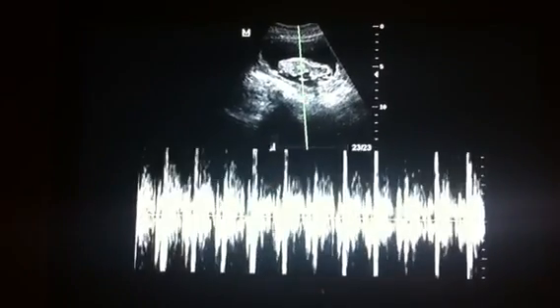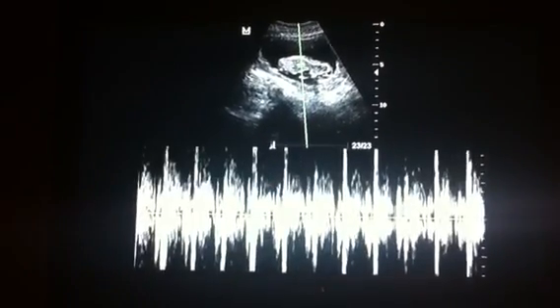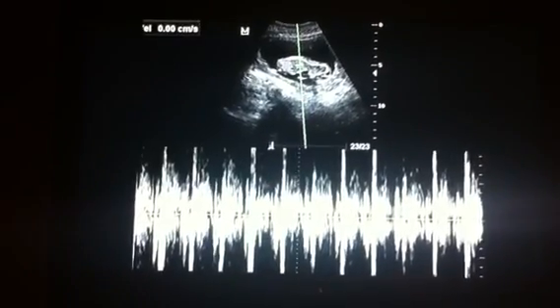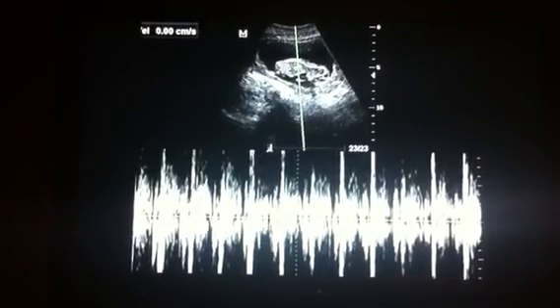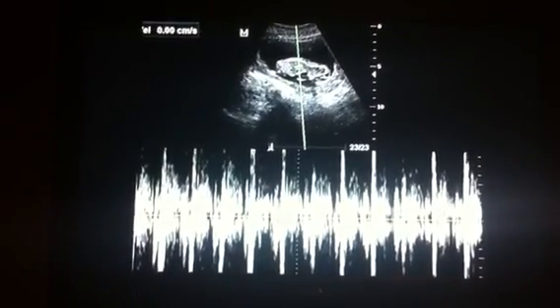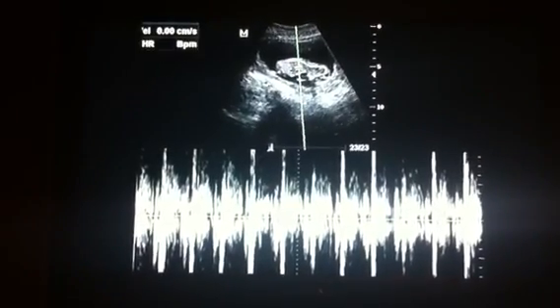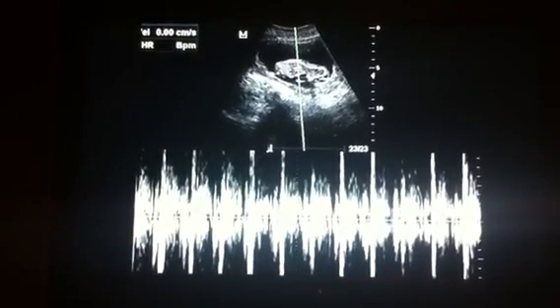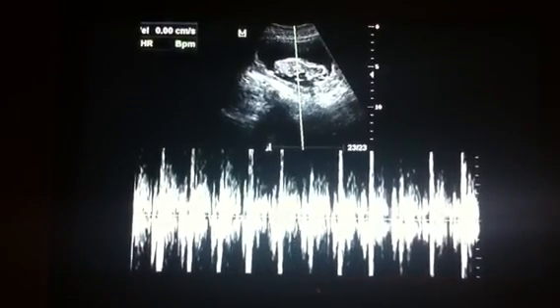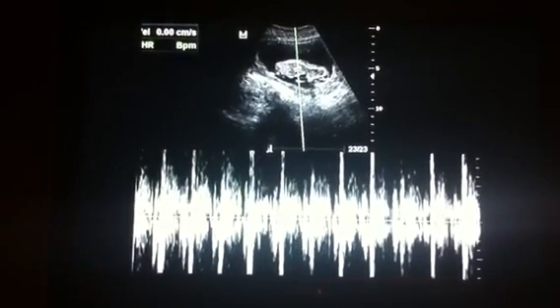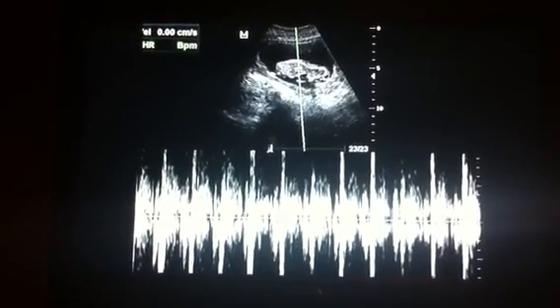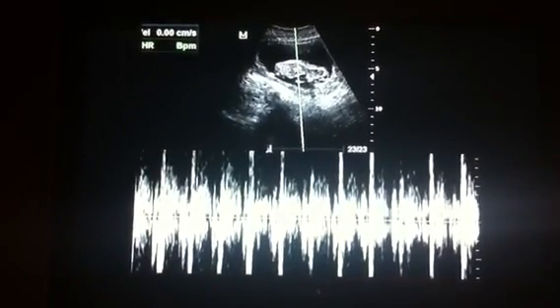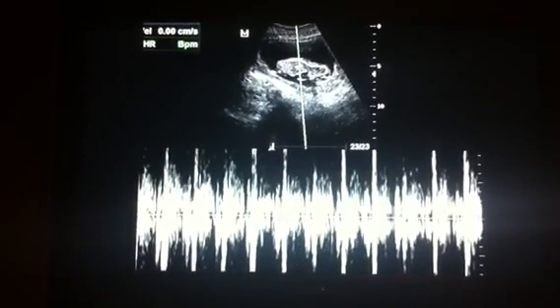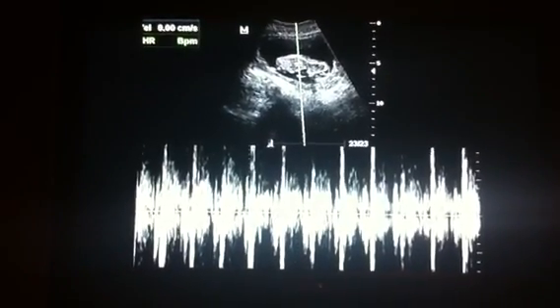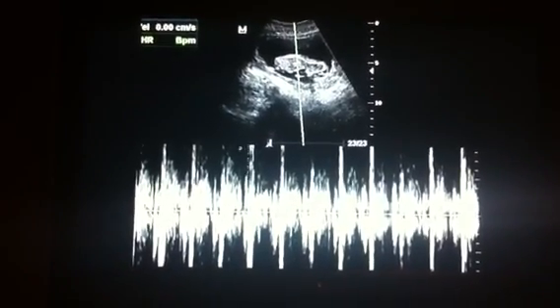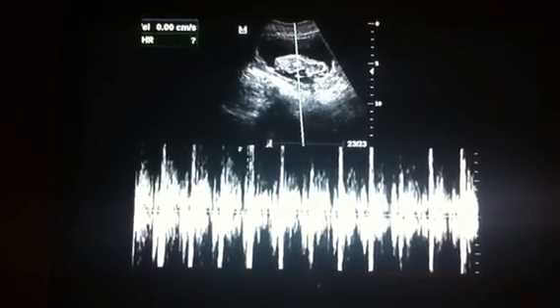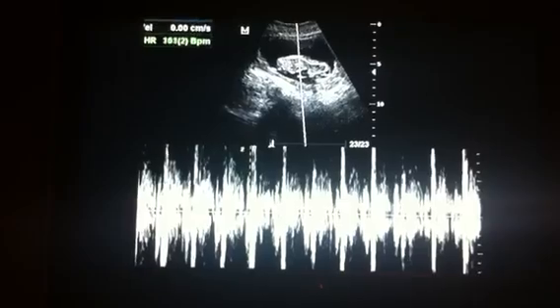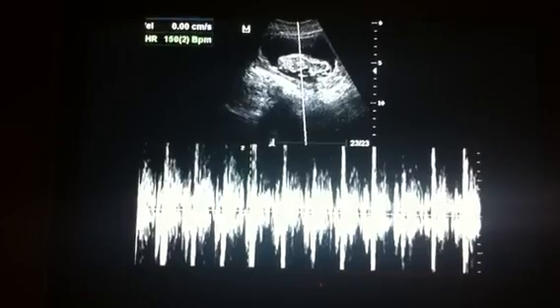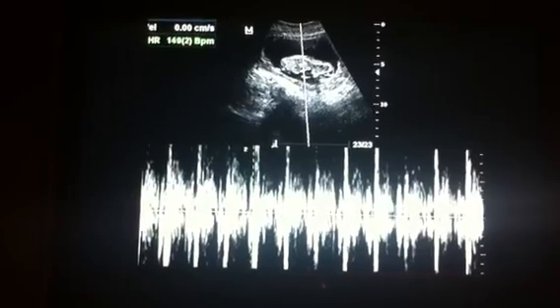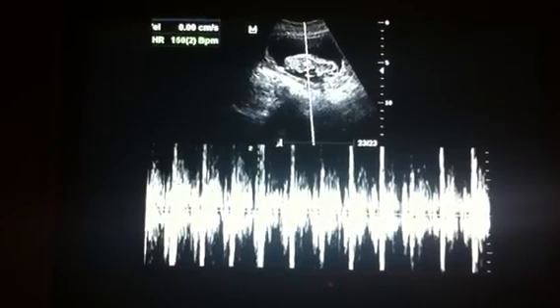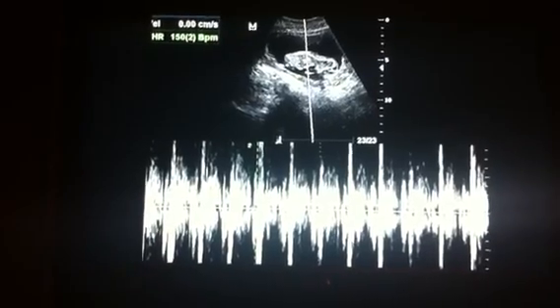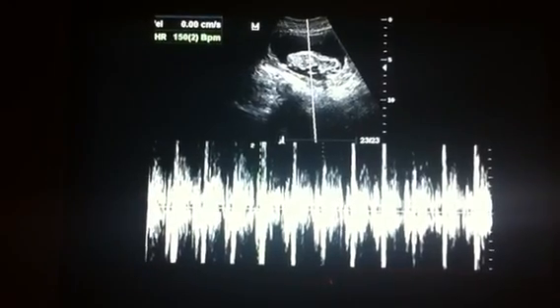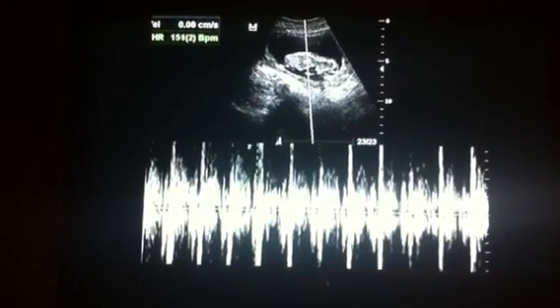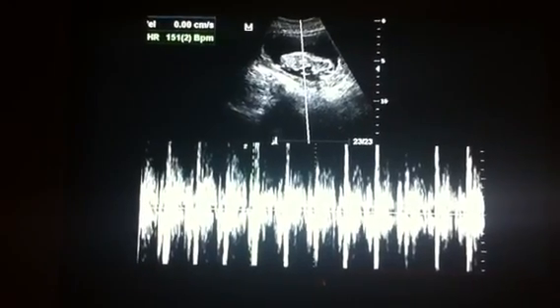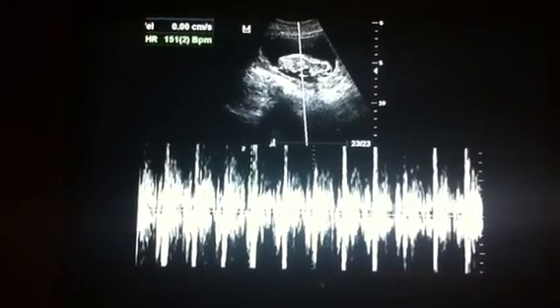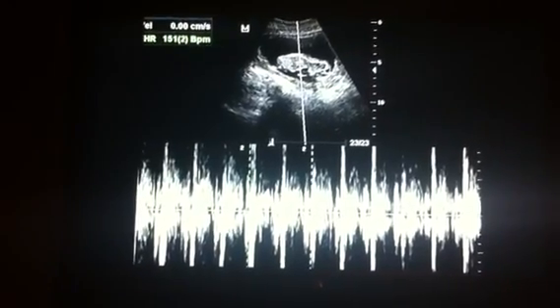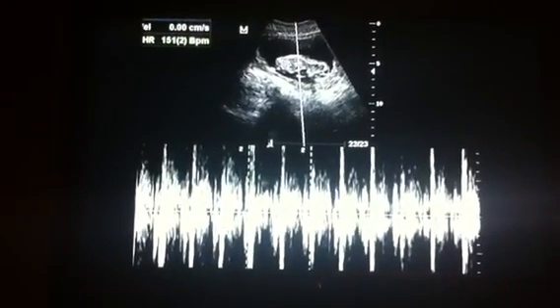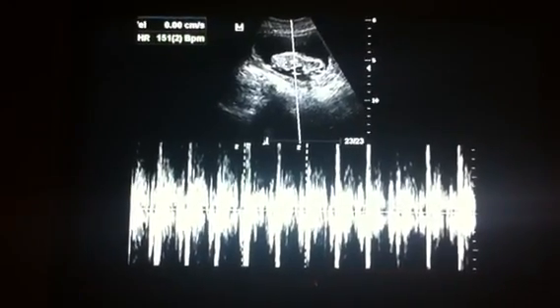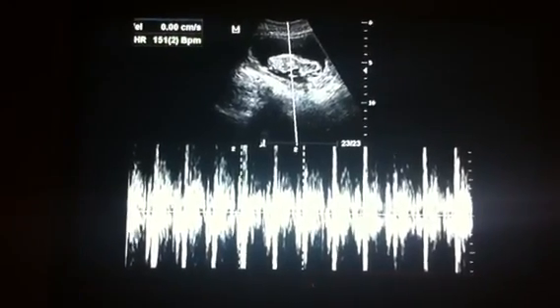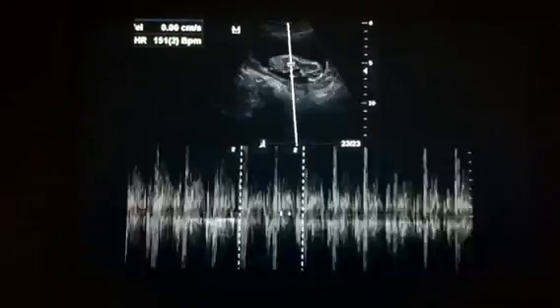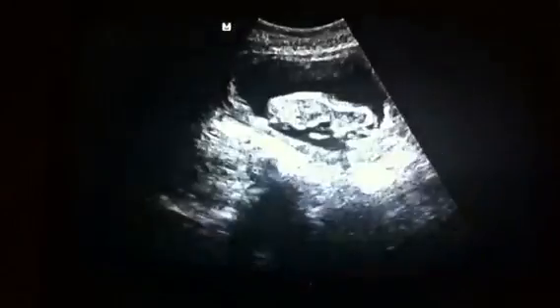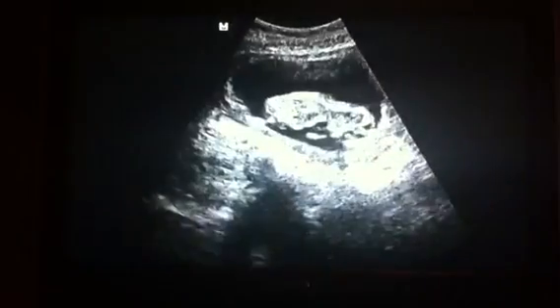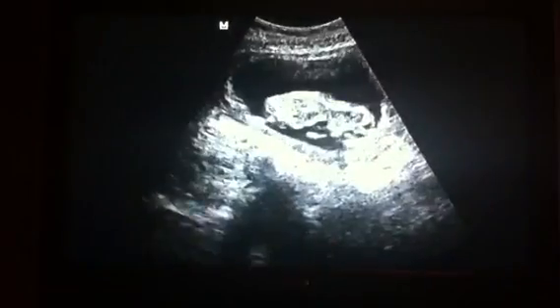I'm going to get heart rate. It's 151, that's great.